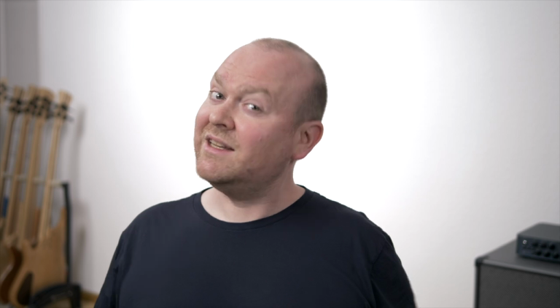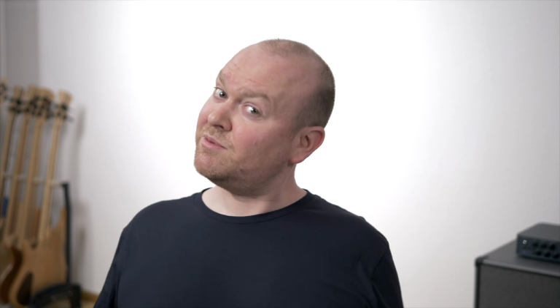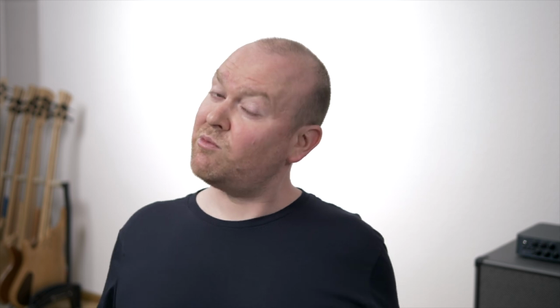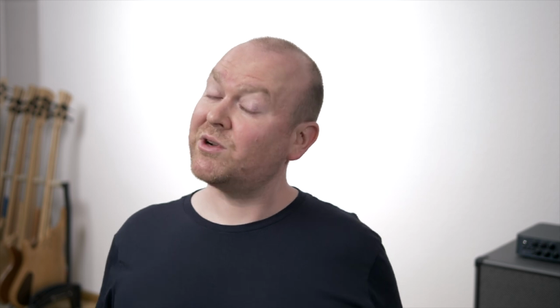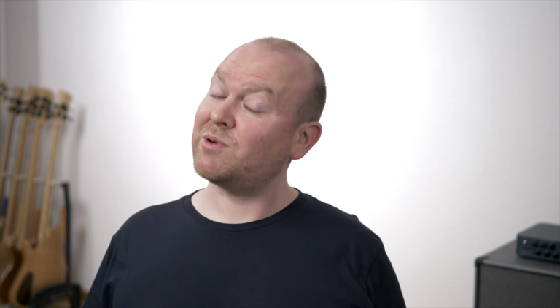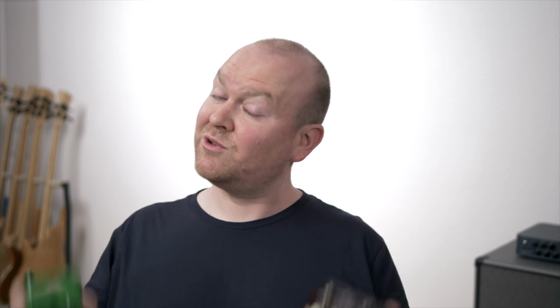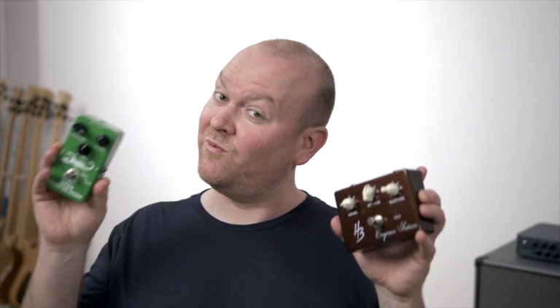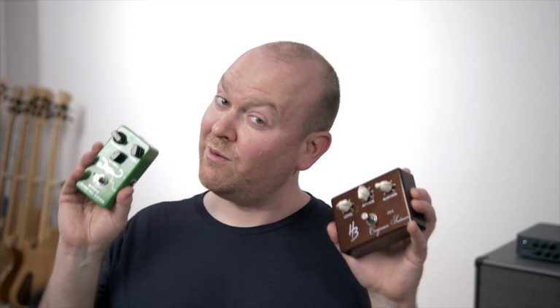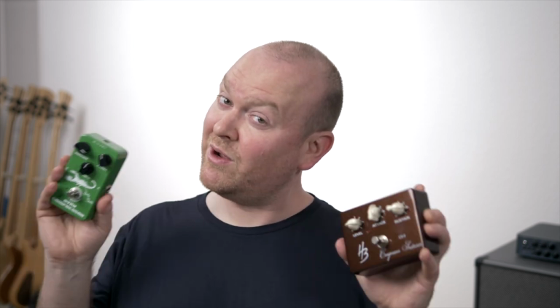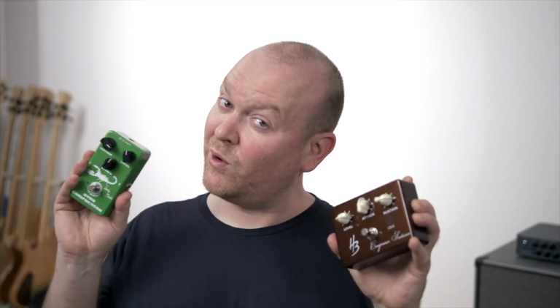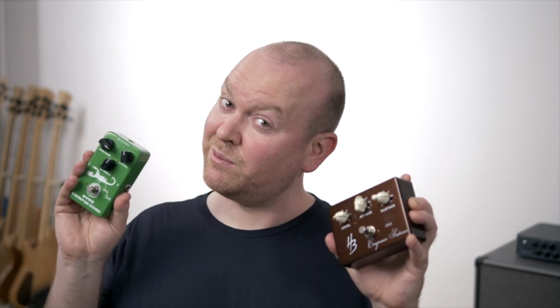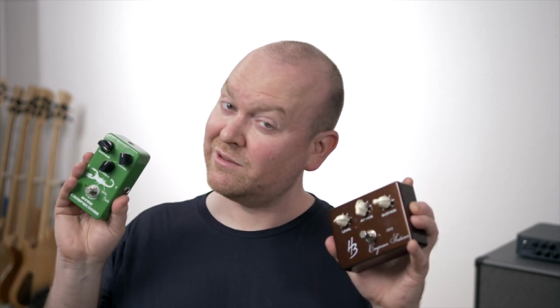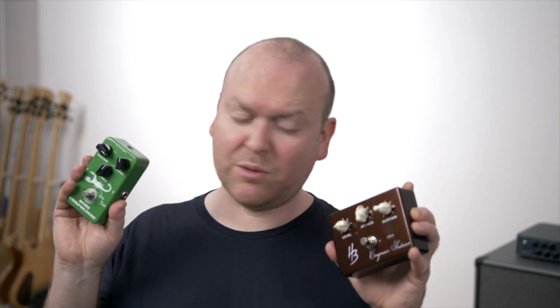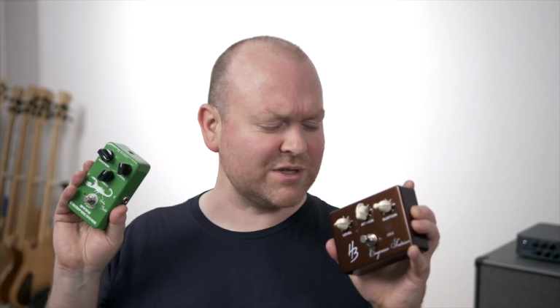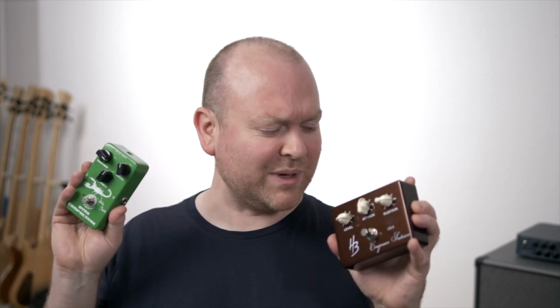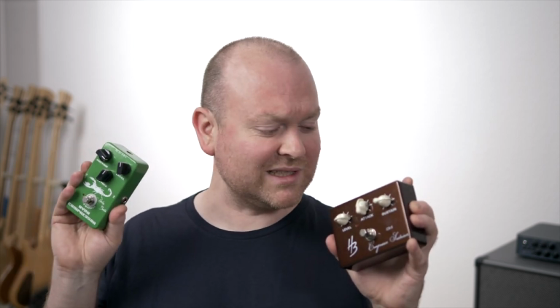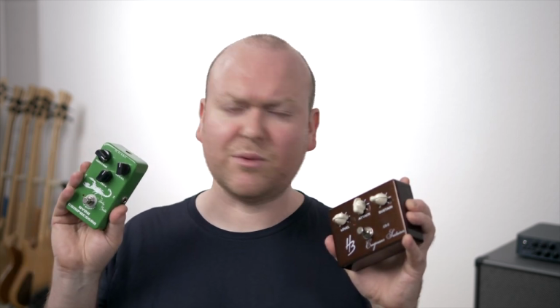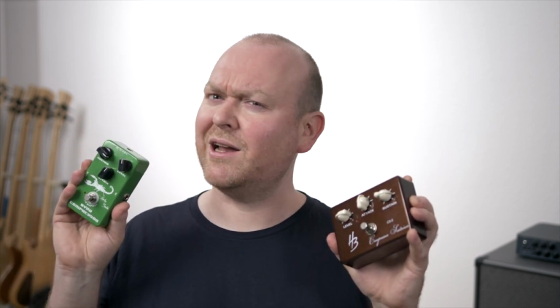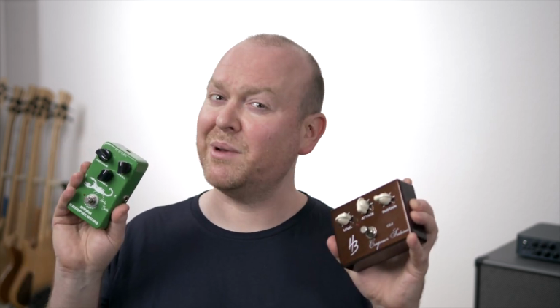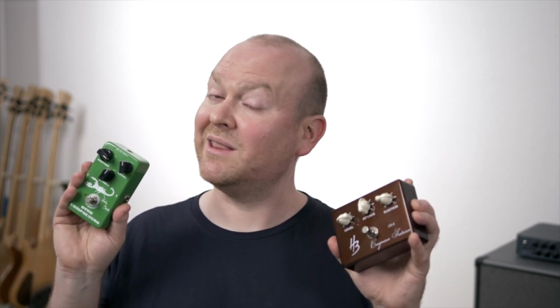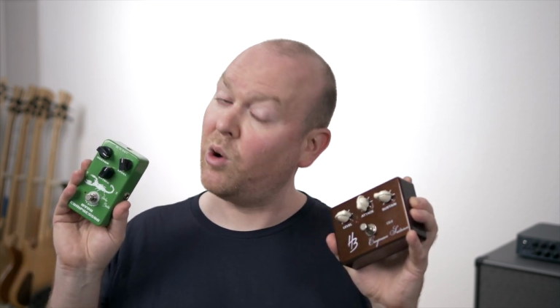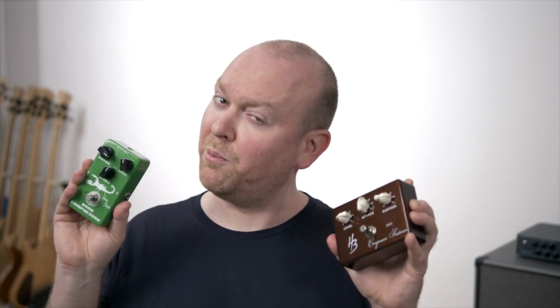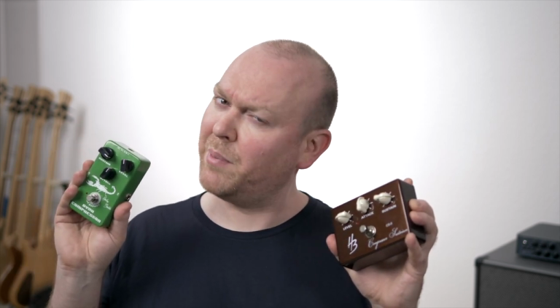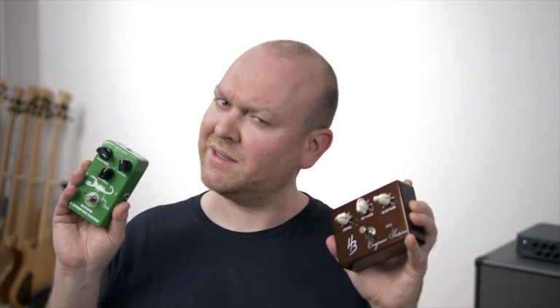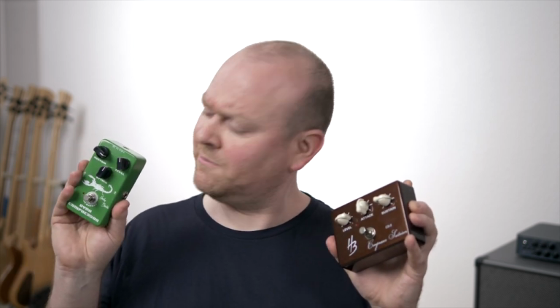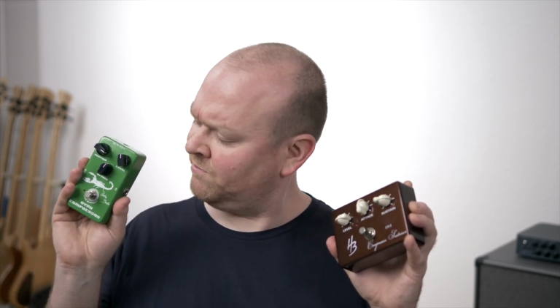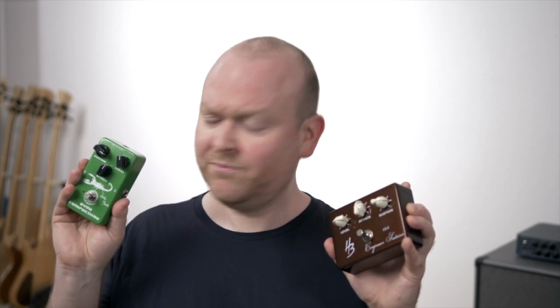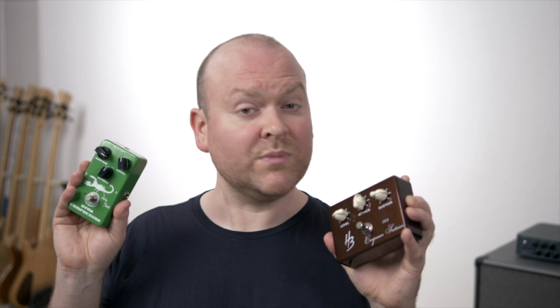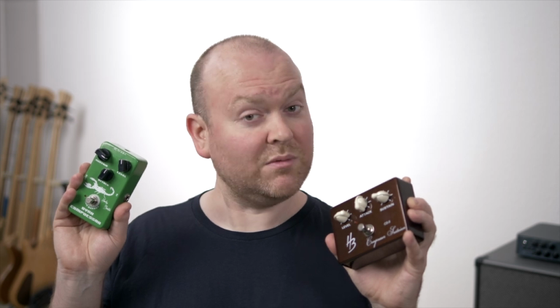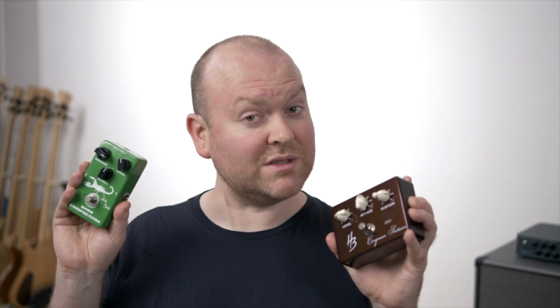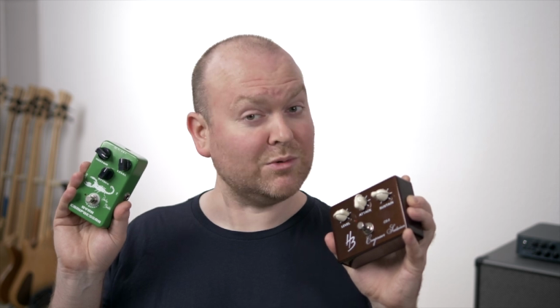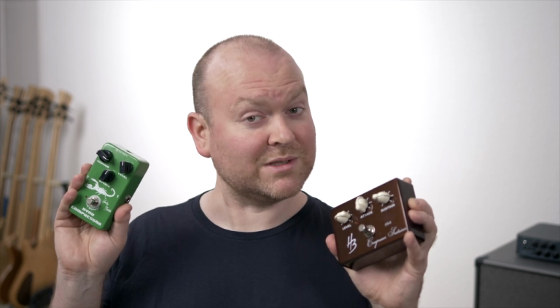In this video we will try two very affordable compressor pedals from Harley Benton on bass. Let's do this!